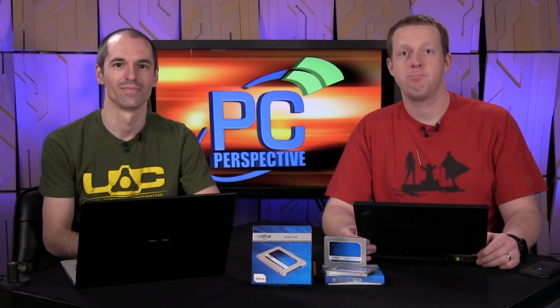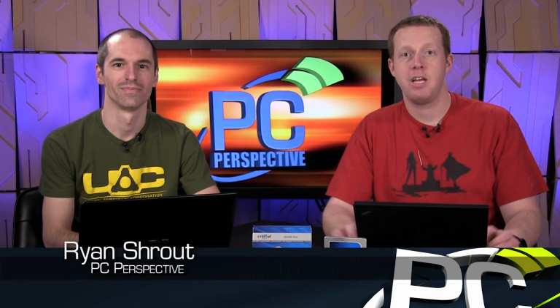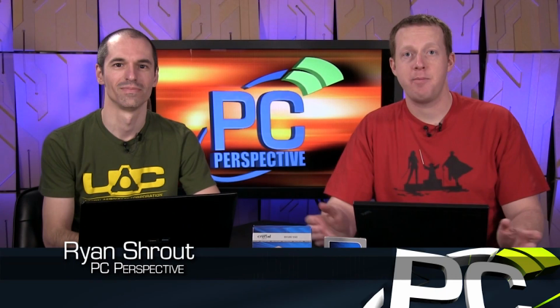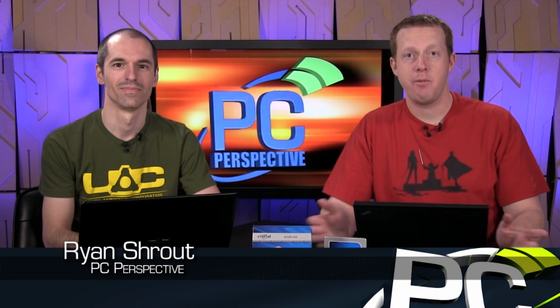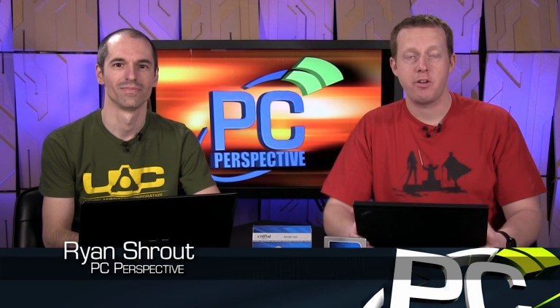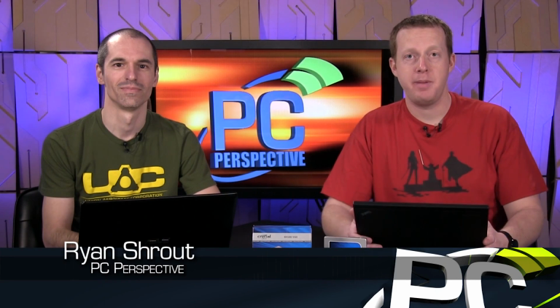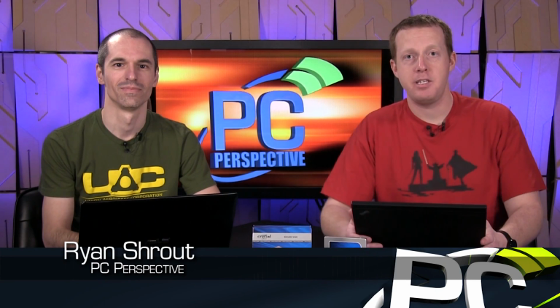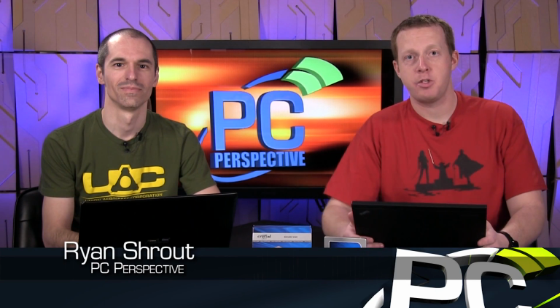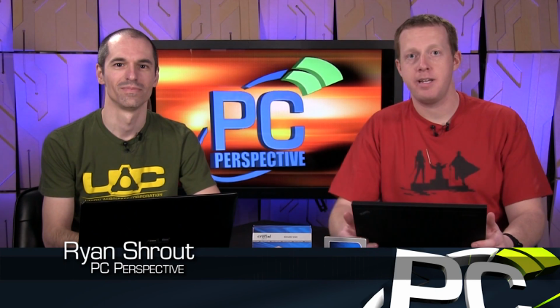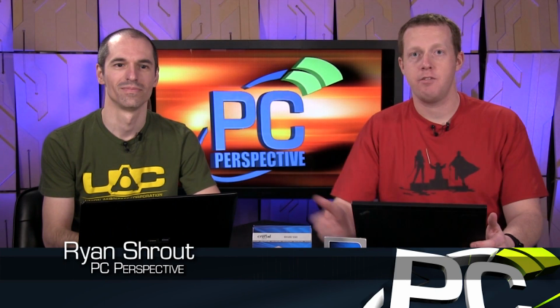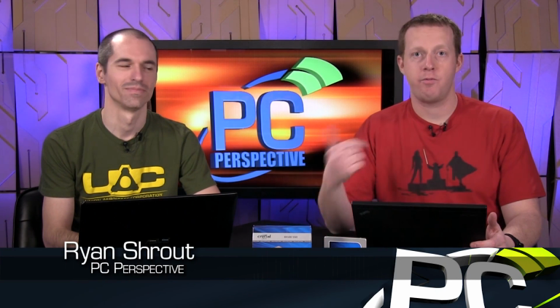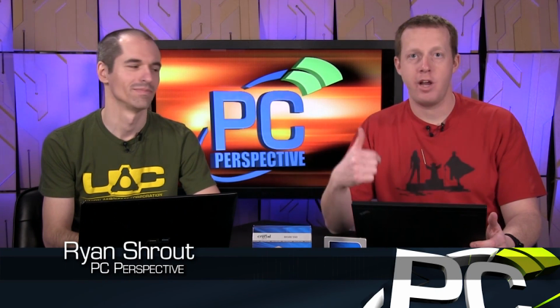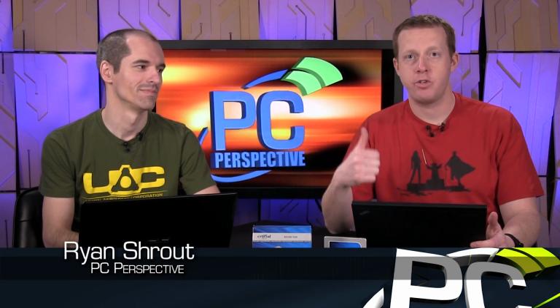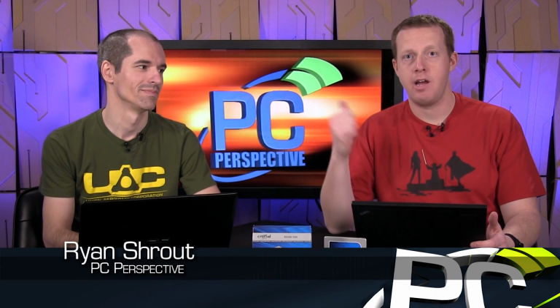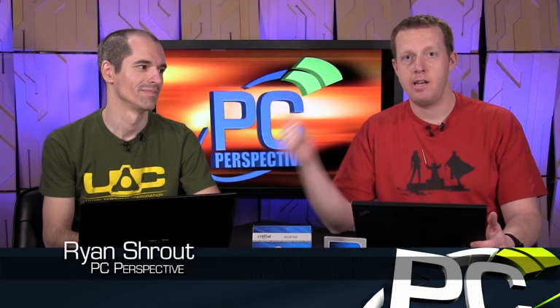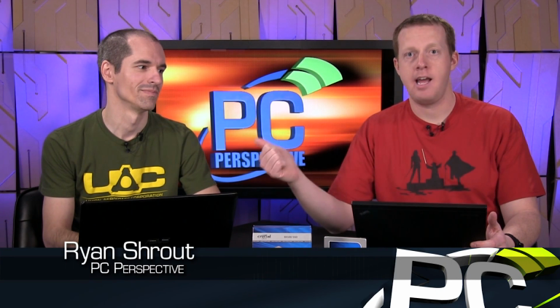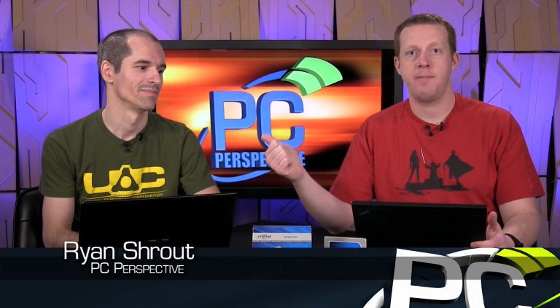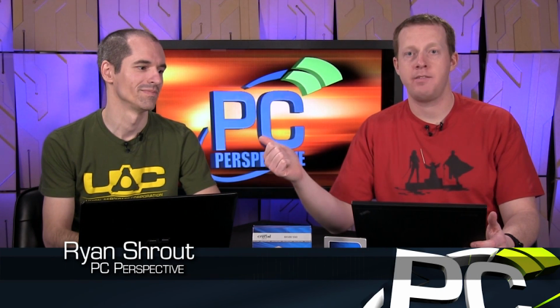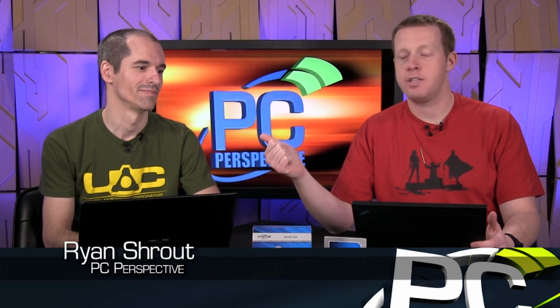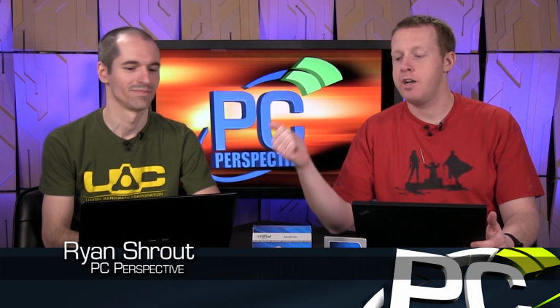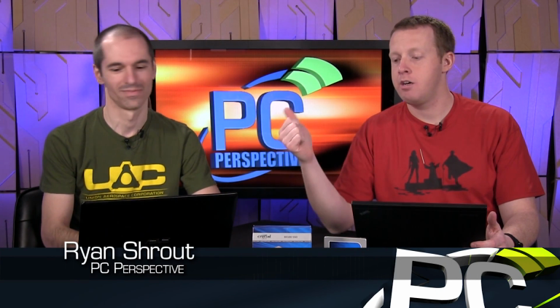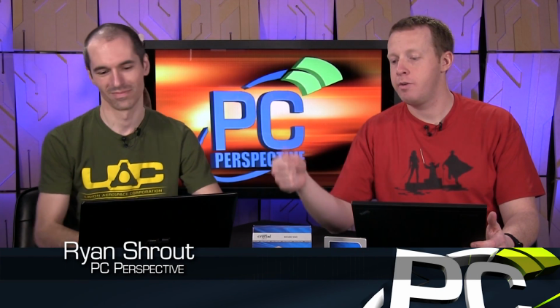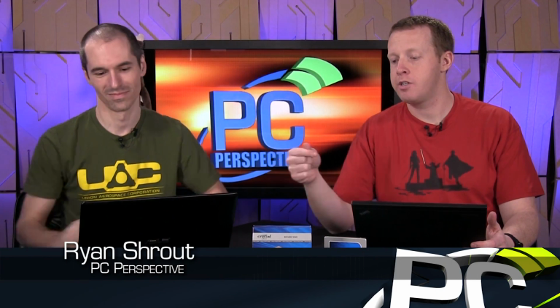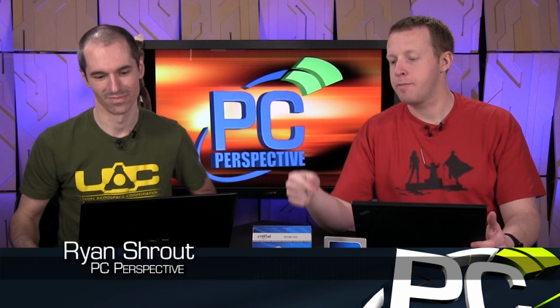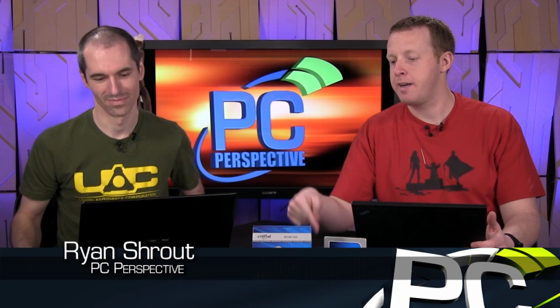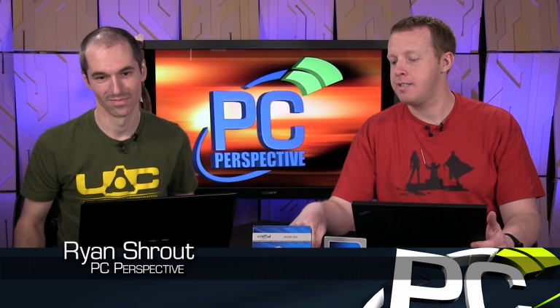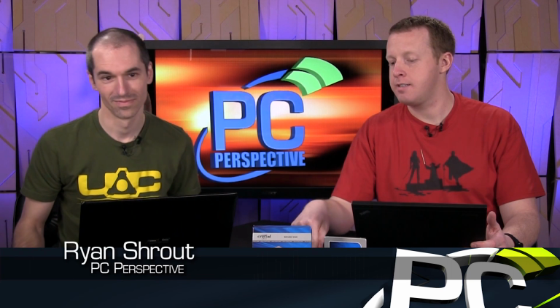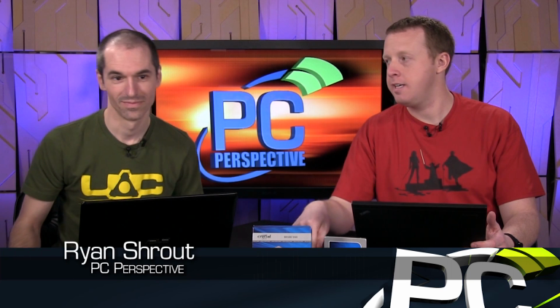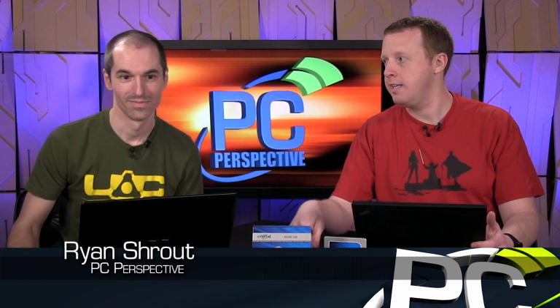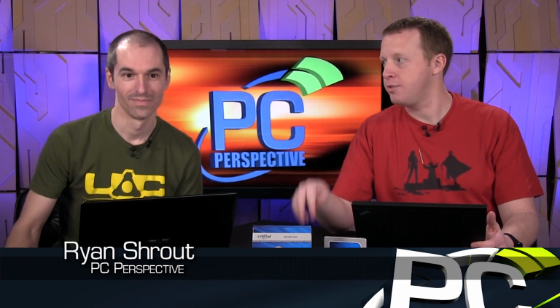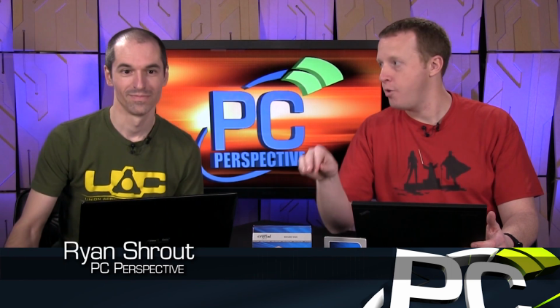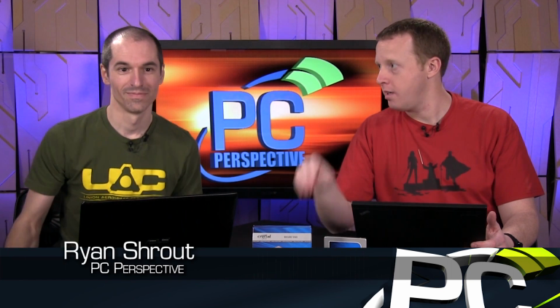Hey everybody, welcome to PC Perspective. Ryan Shrout, Alan Malvantano. We're here to talk about an SSD. Let's do it.